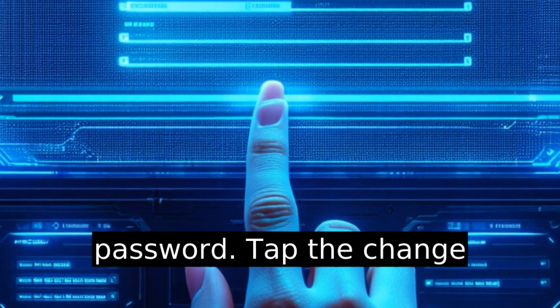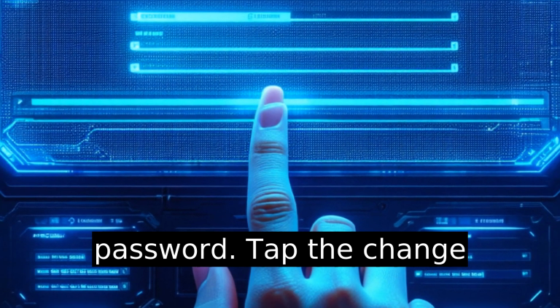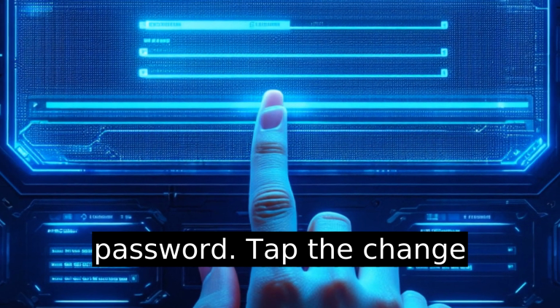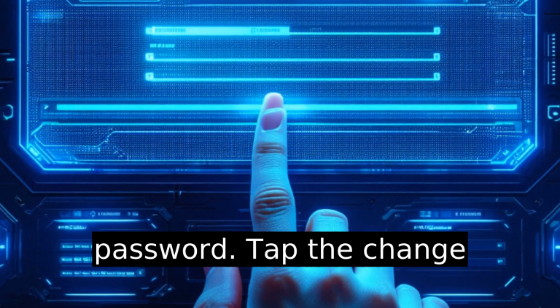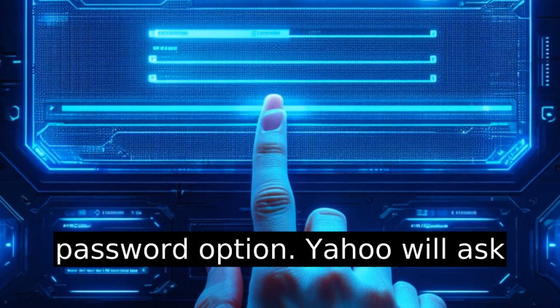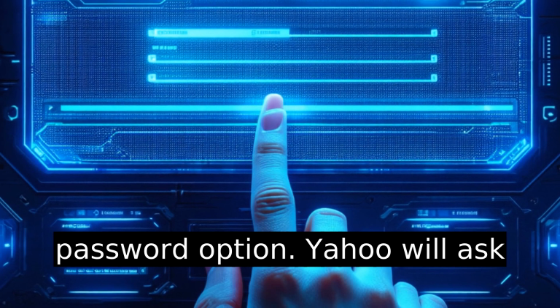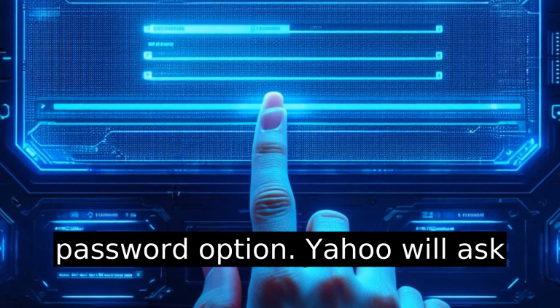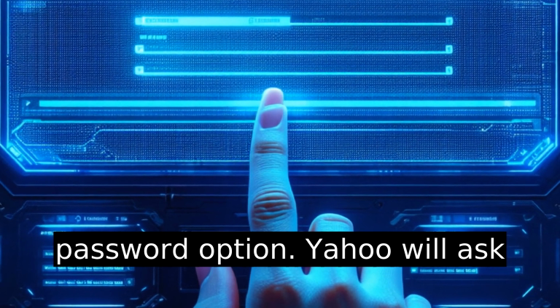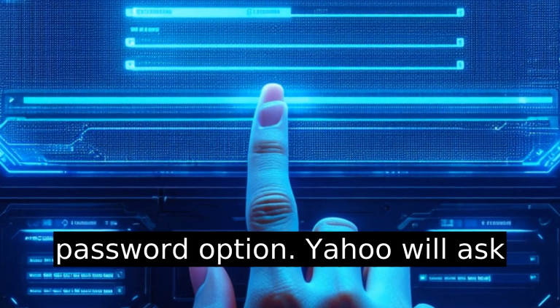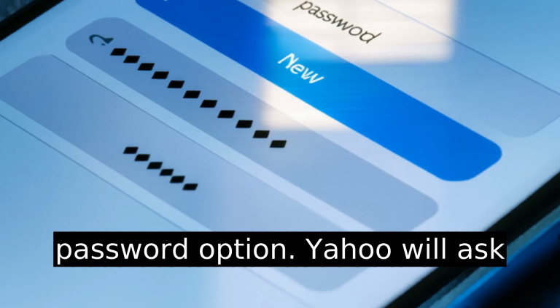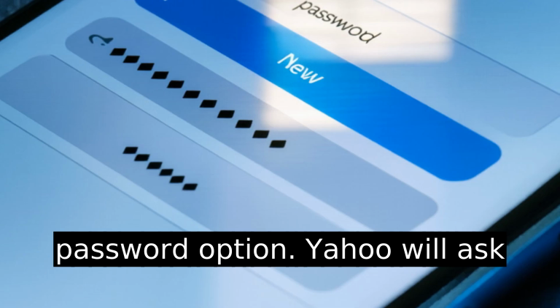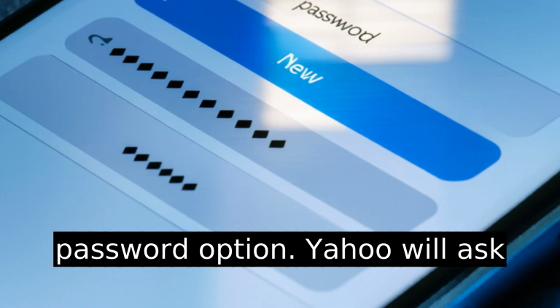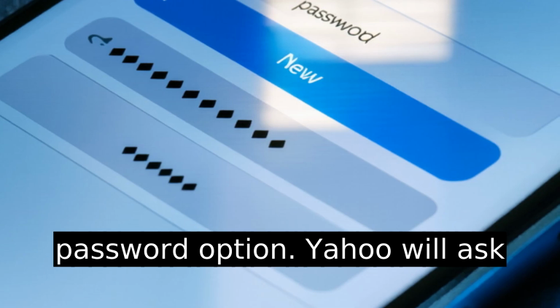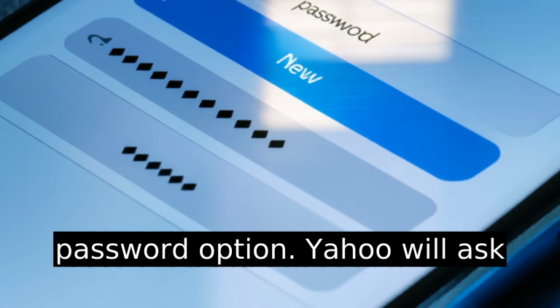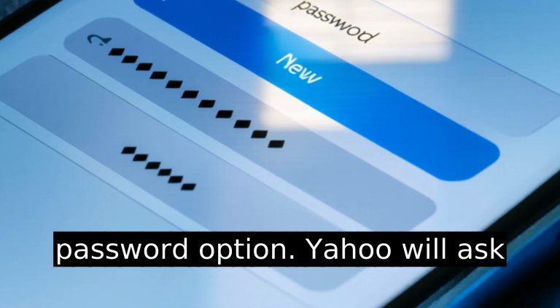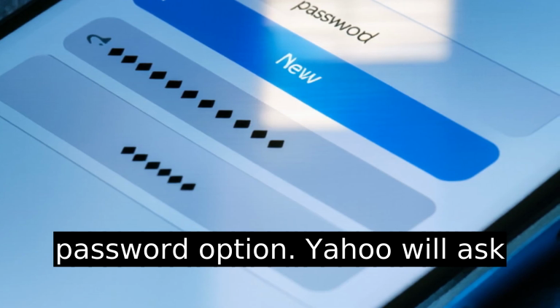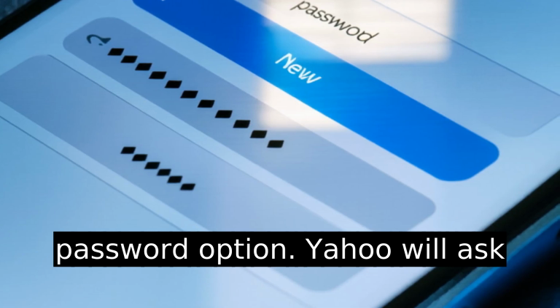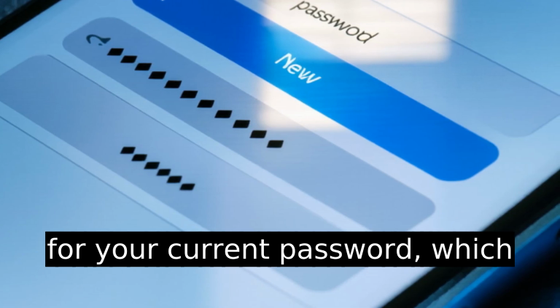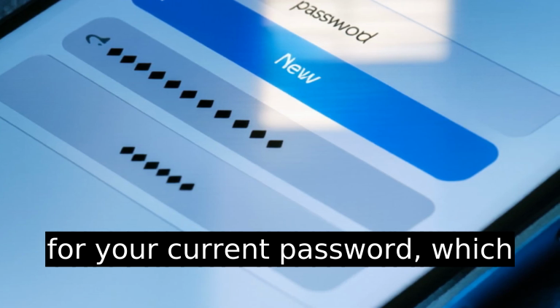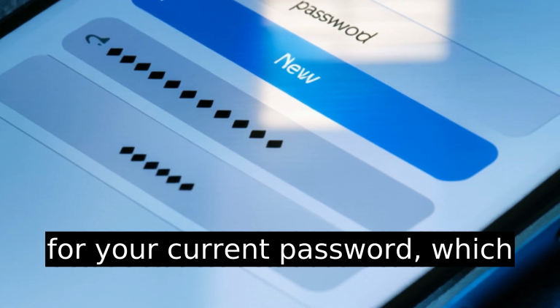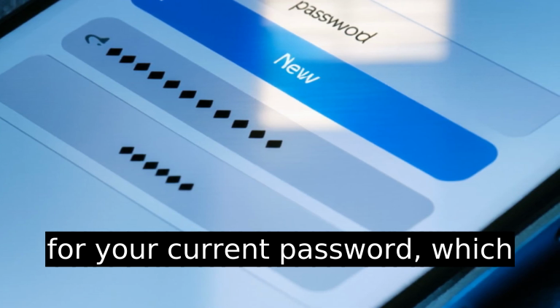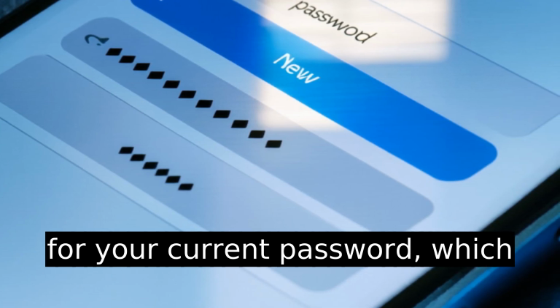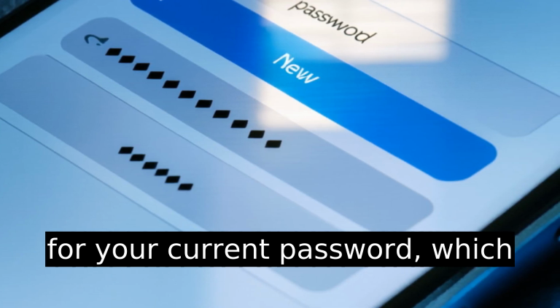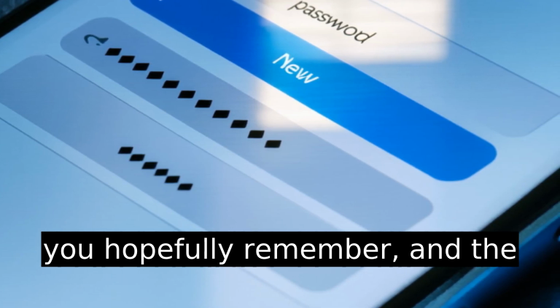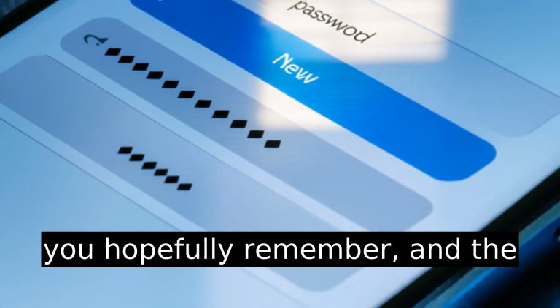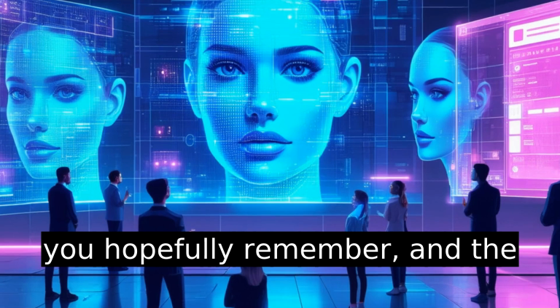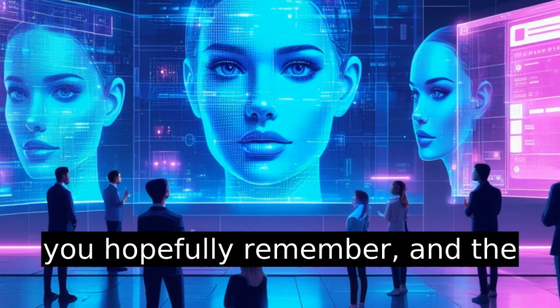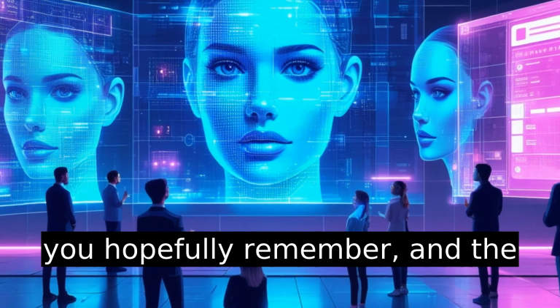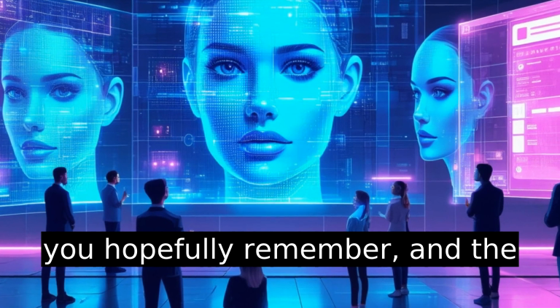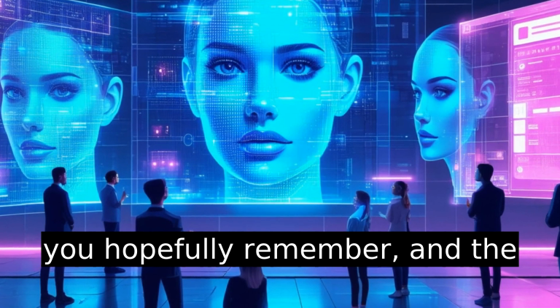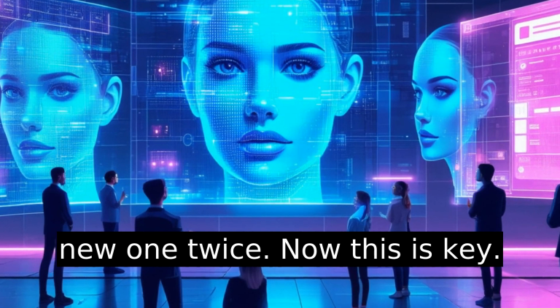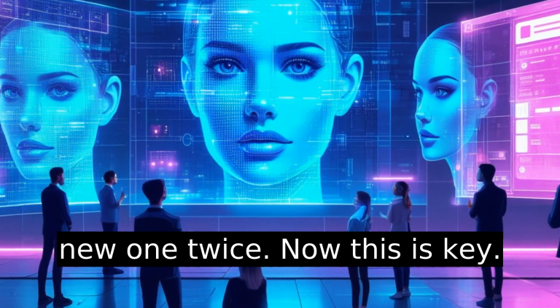Tap the Change Password option. Yahoo will ask for your current password, which you hopefully remember, and the new one twice.